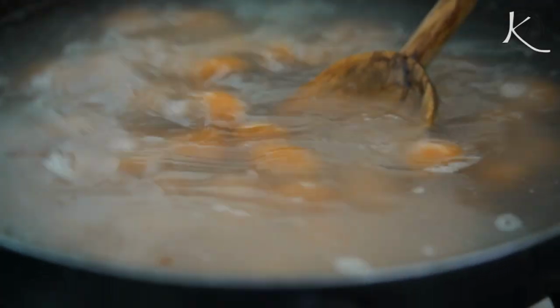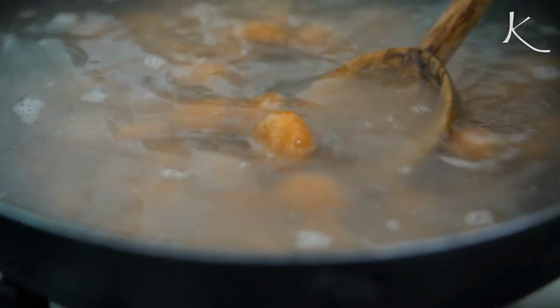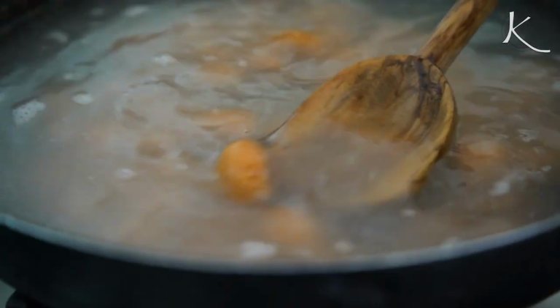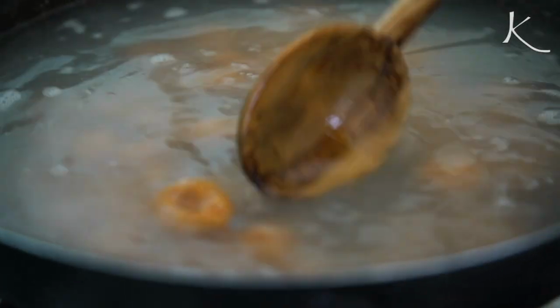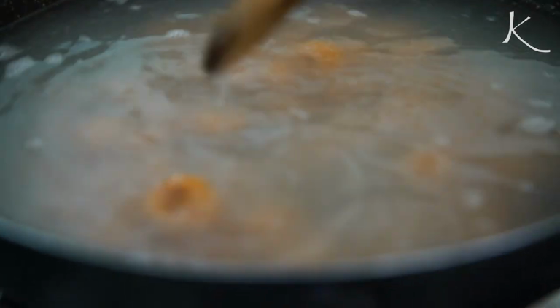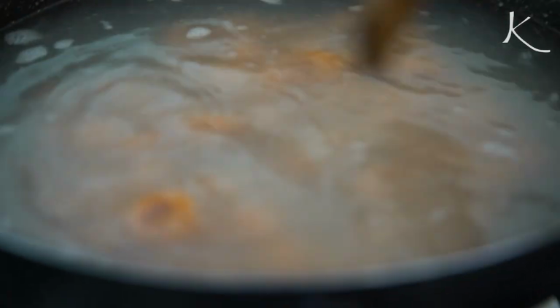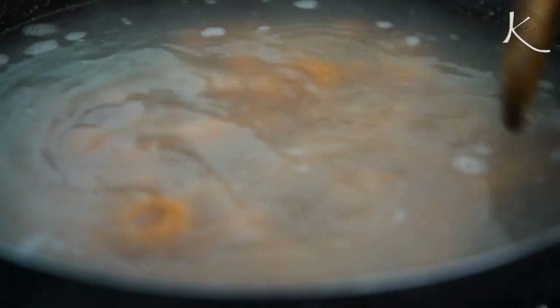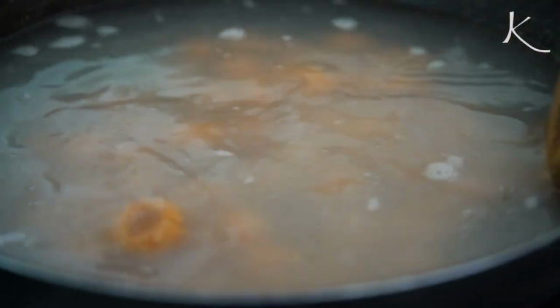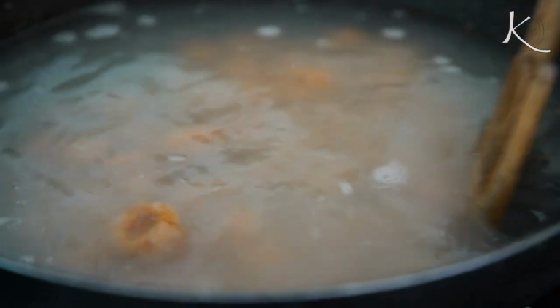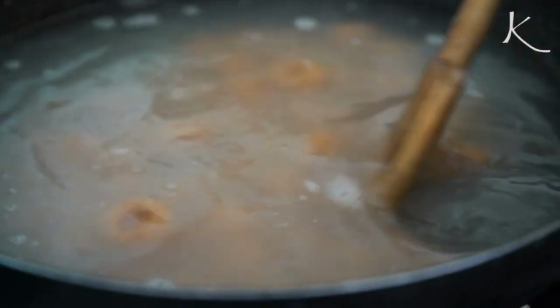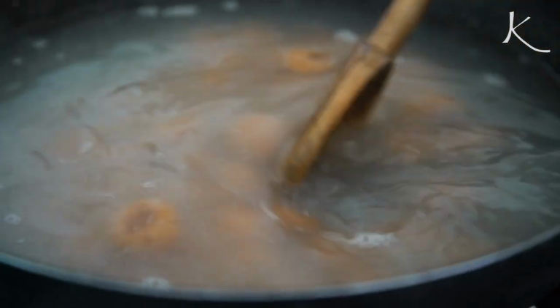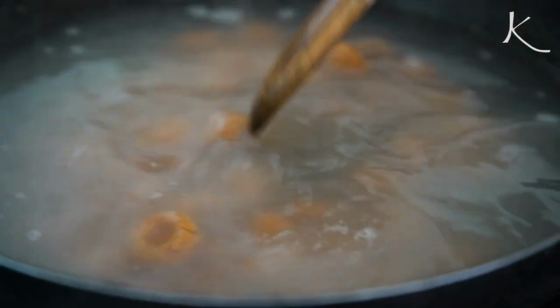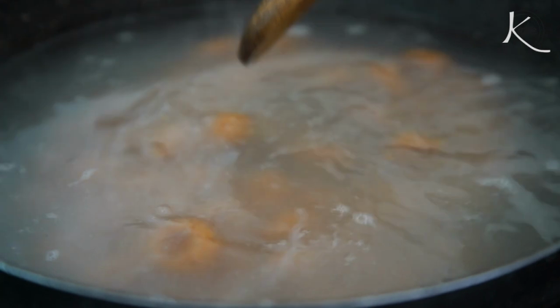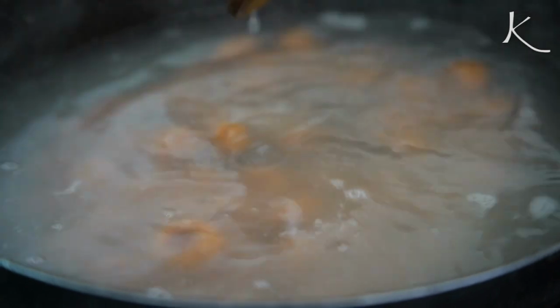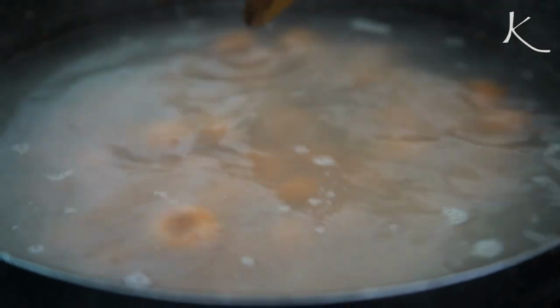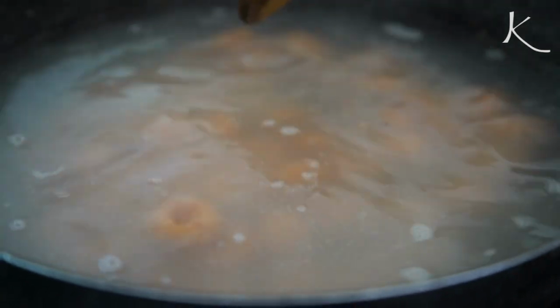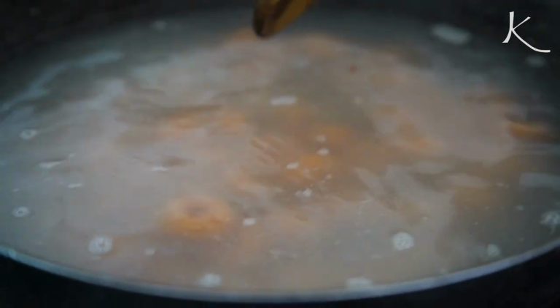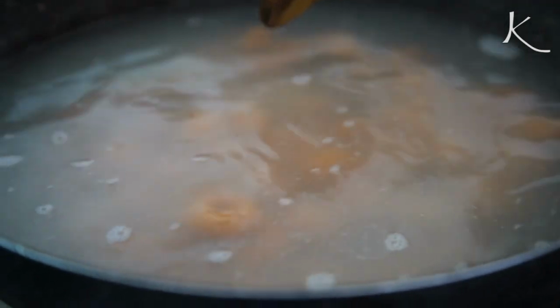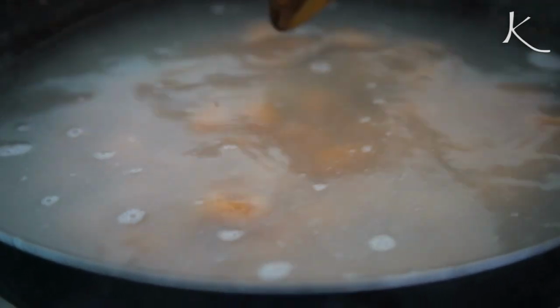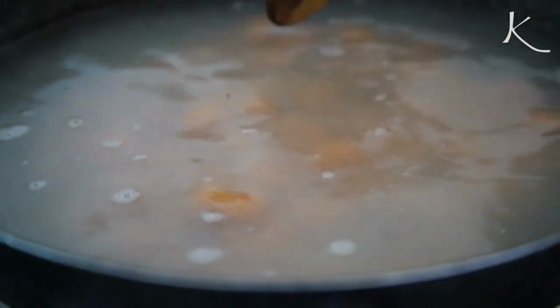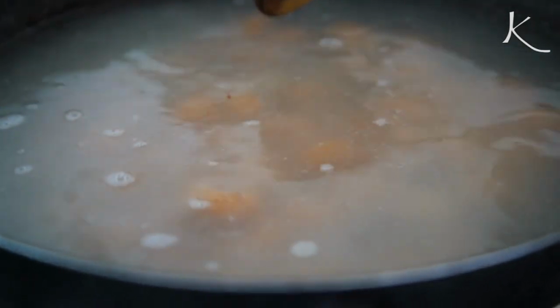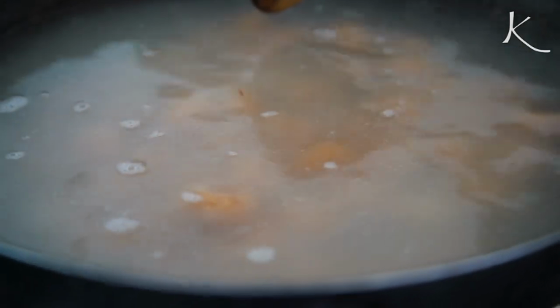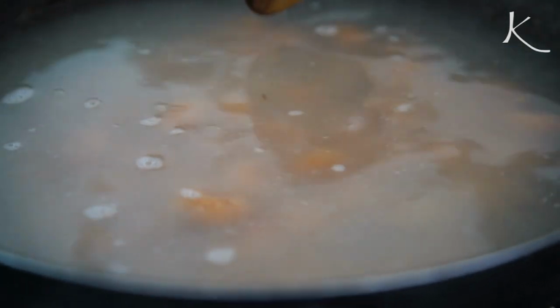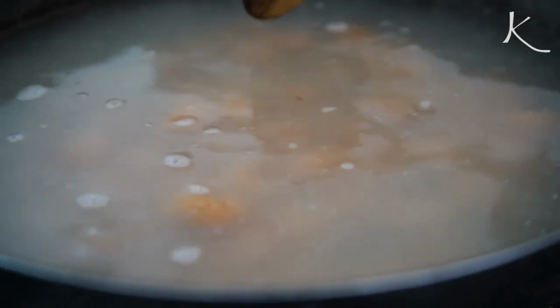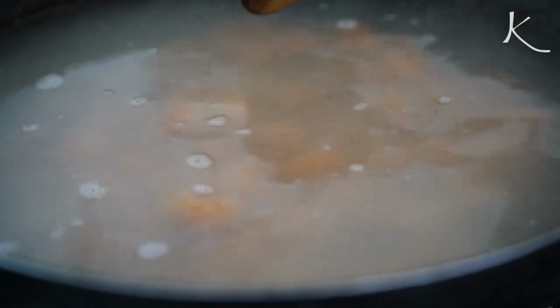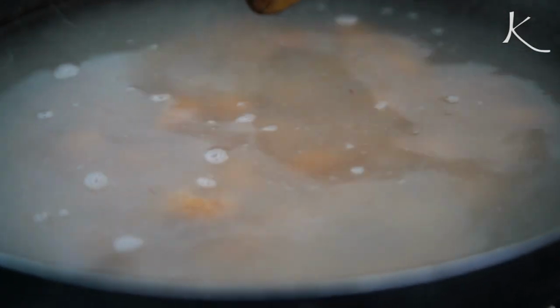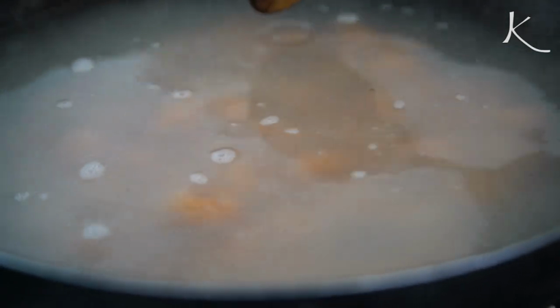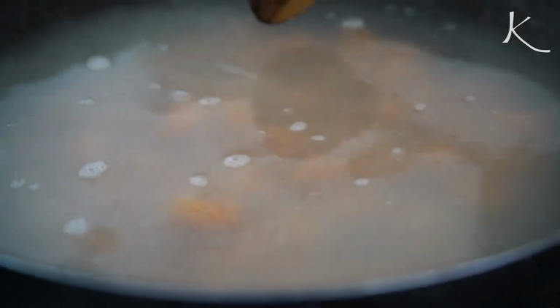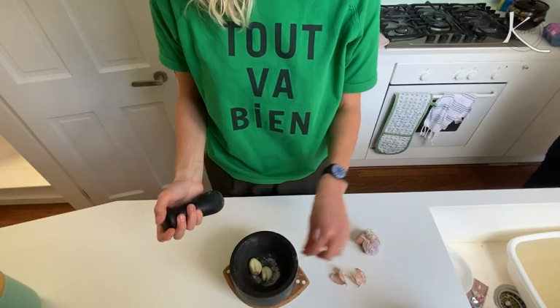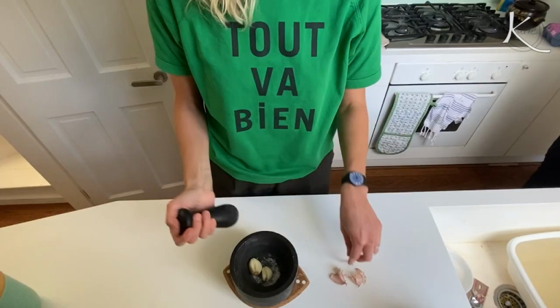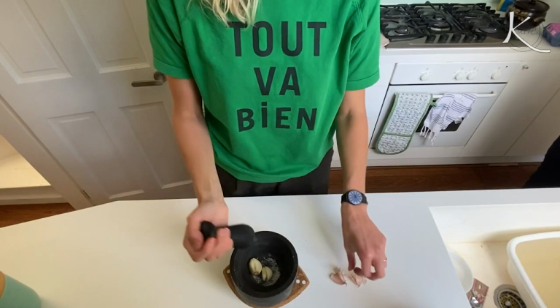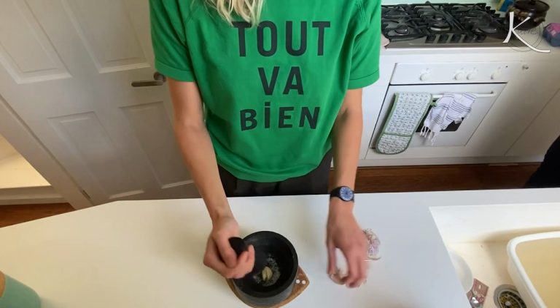This will come back to the boil. When they start rising to the top, they're done.